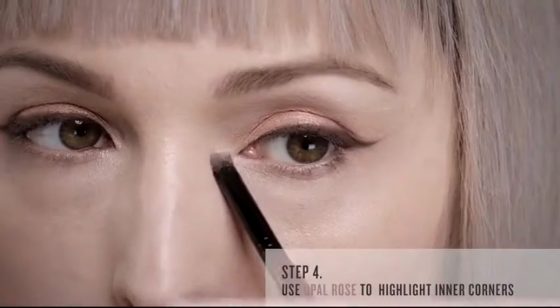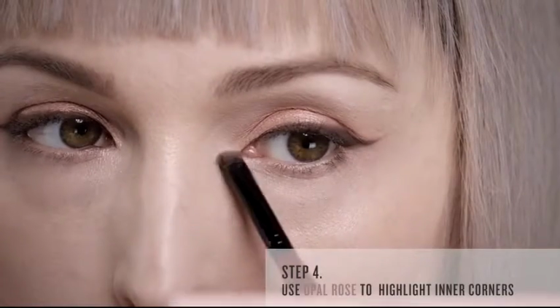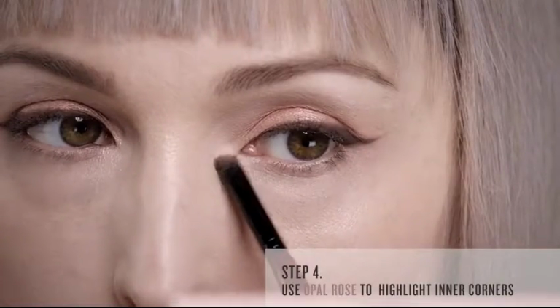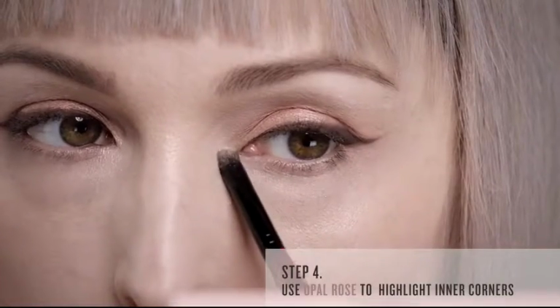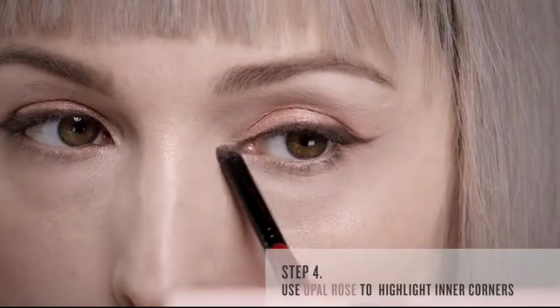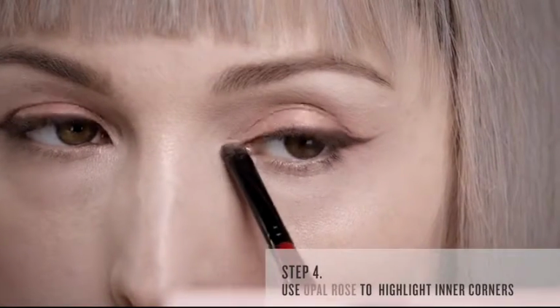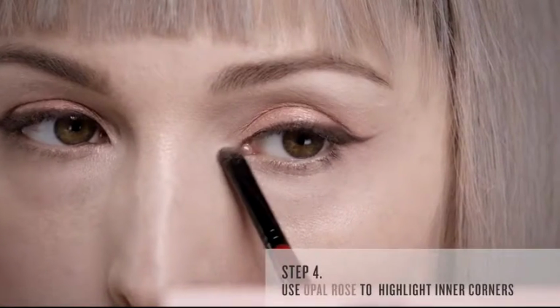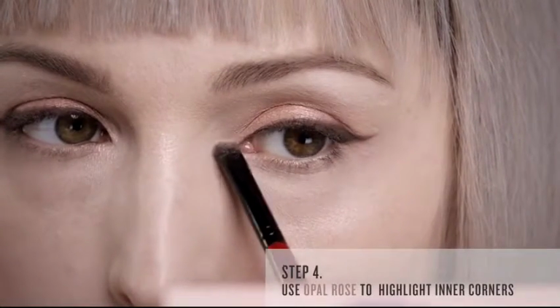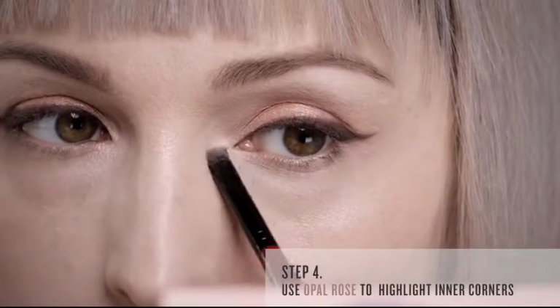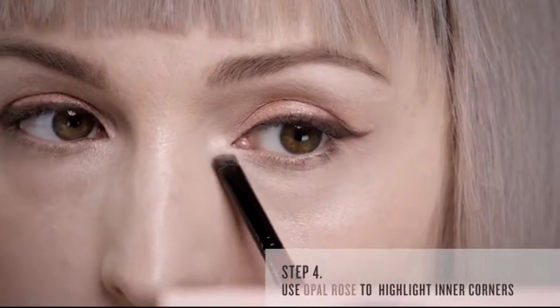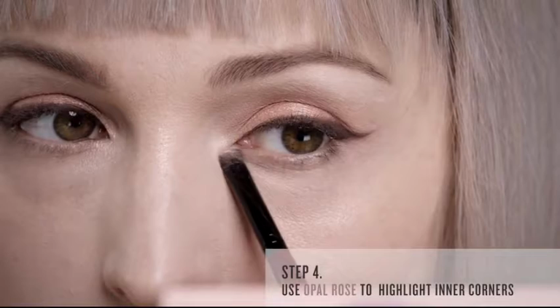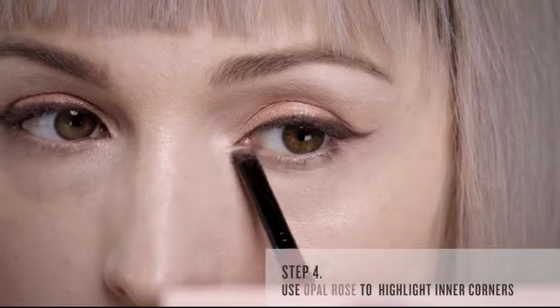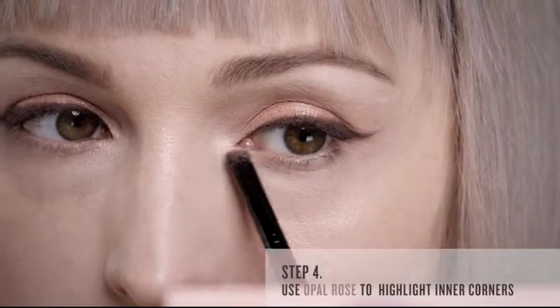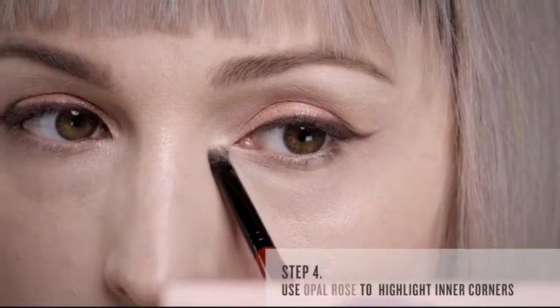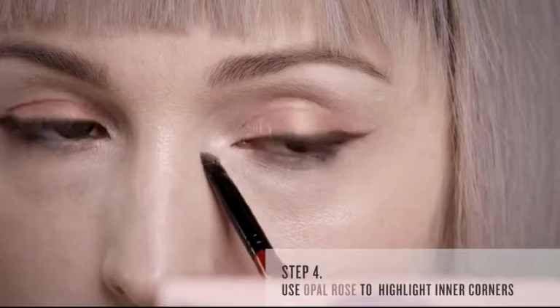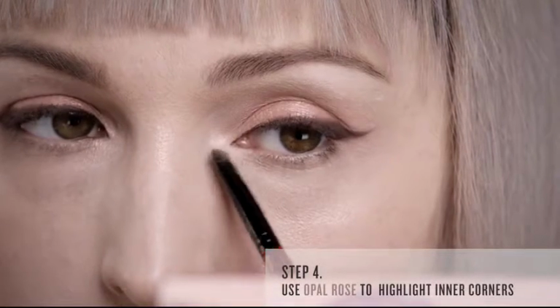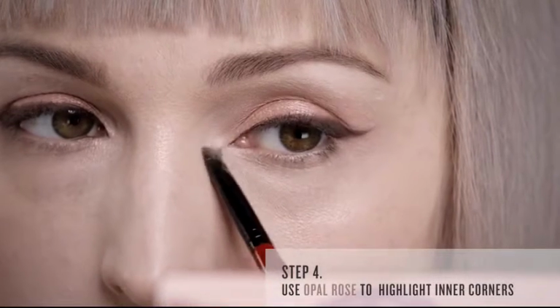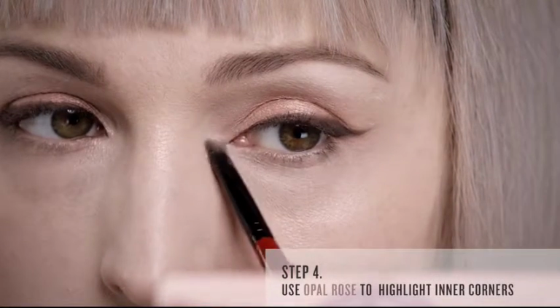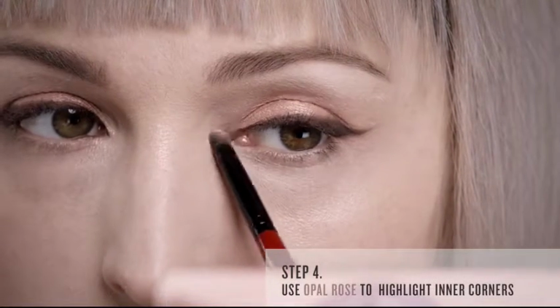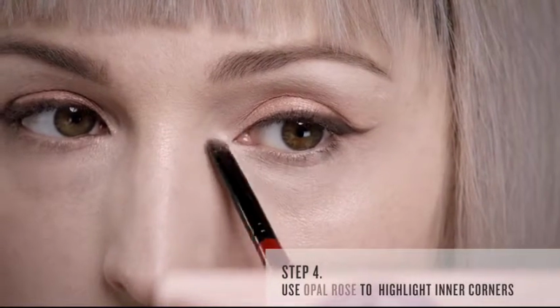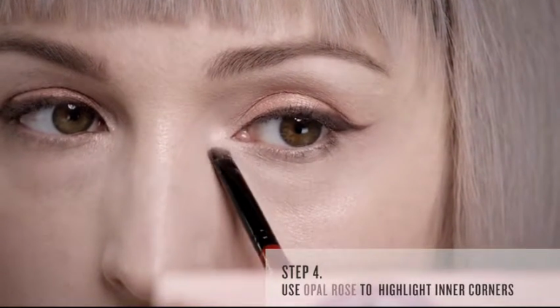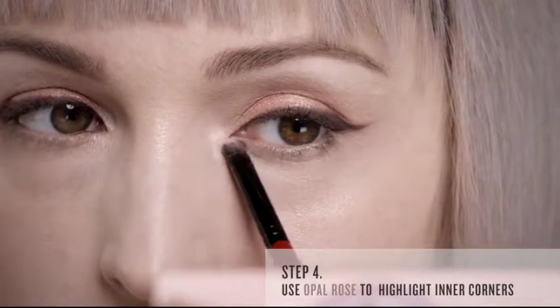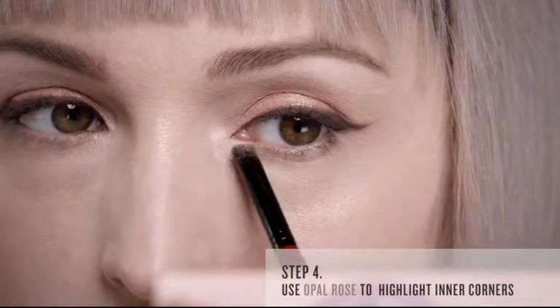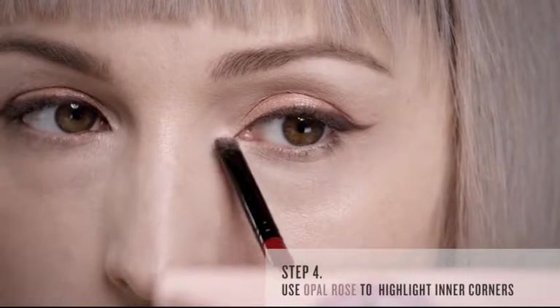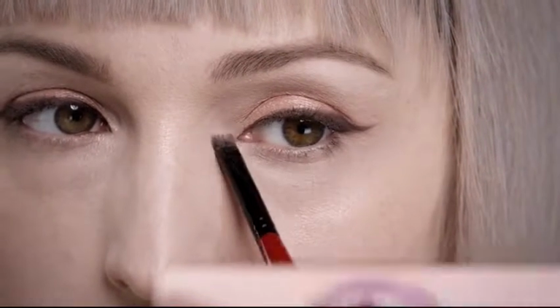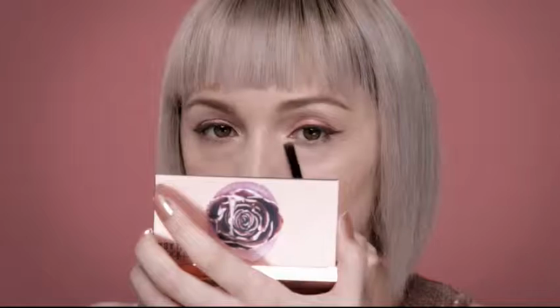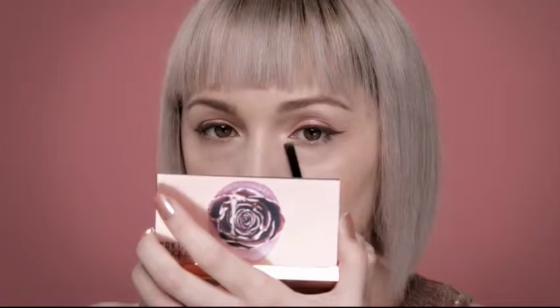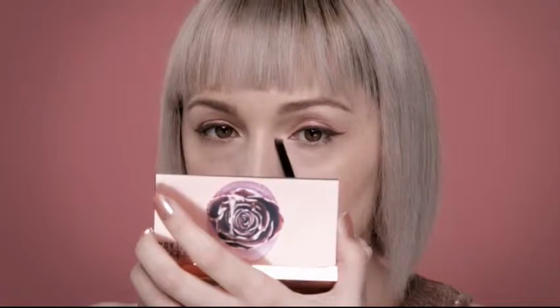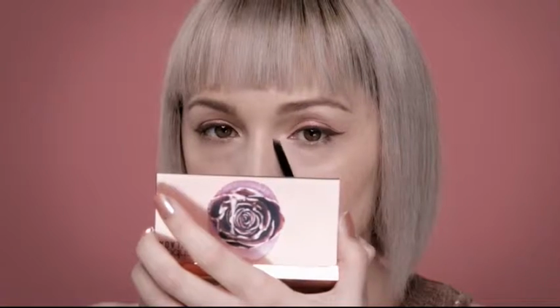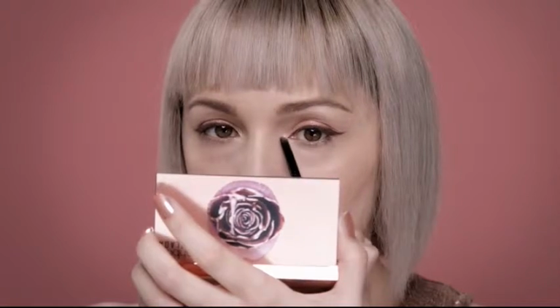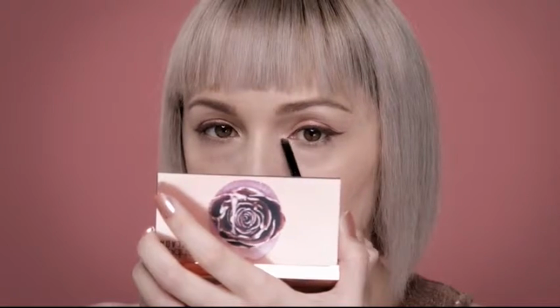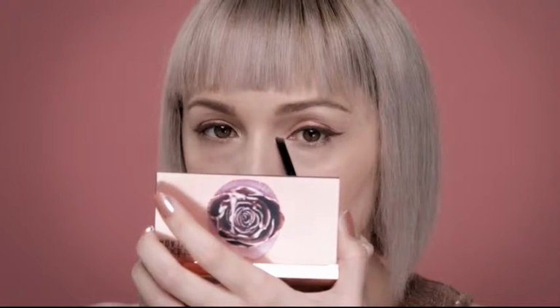Next, I will use Opal Rose to highlight my inner corners. I love to pack on the color first and then blend out the edges.